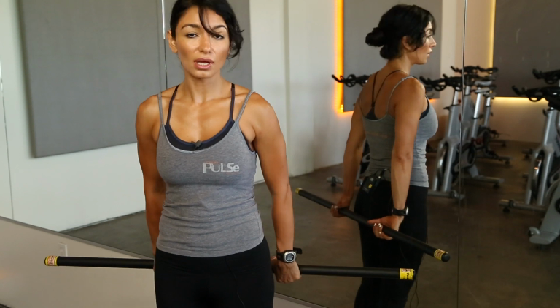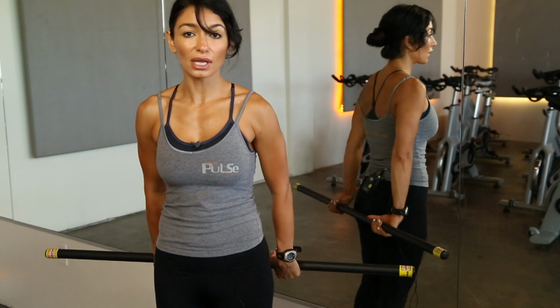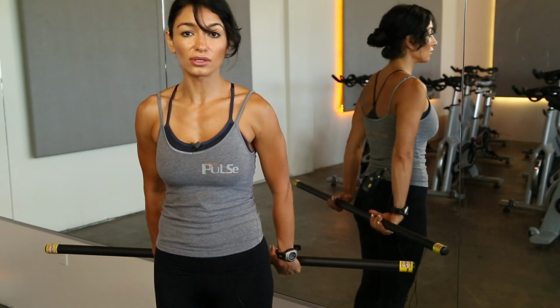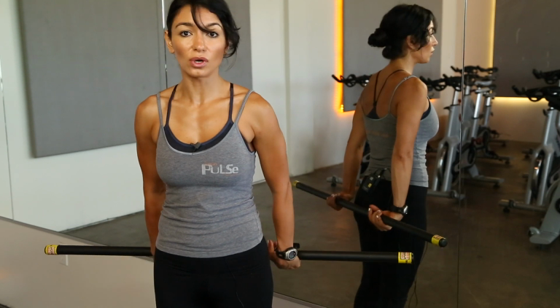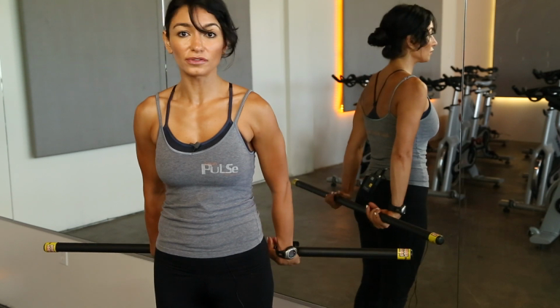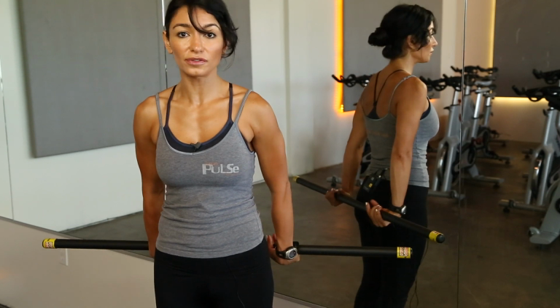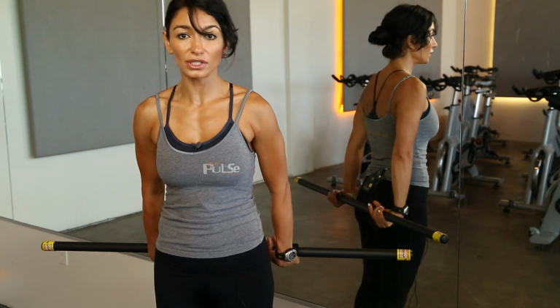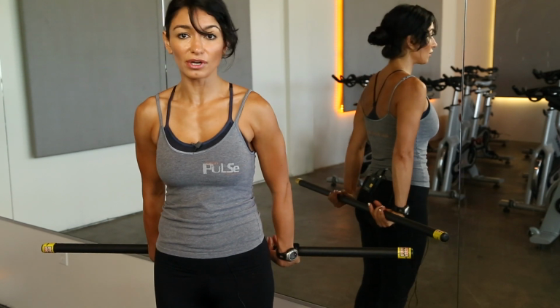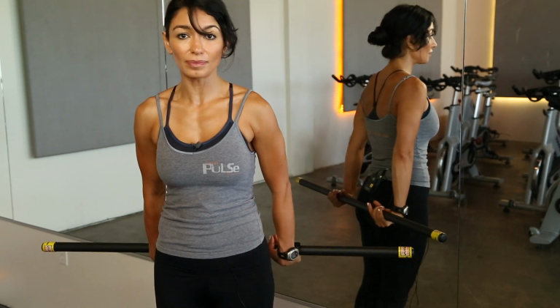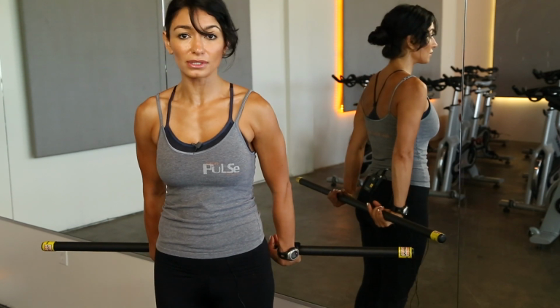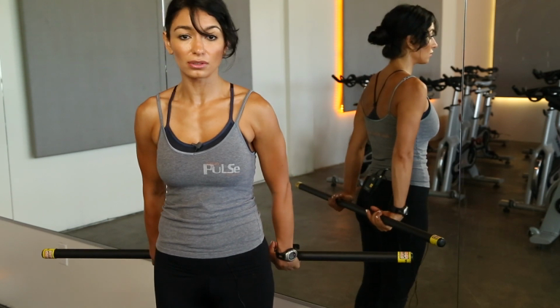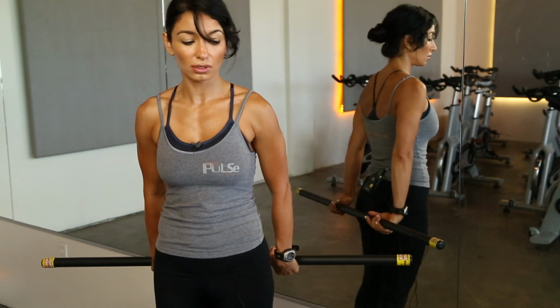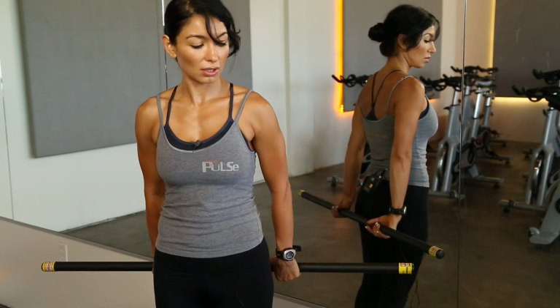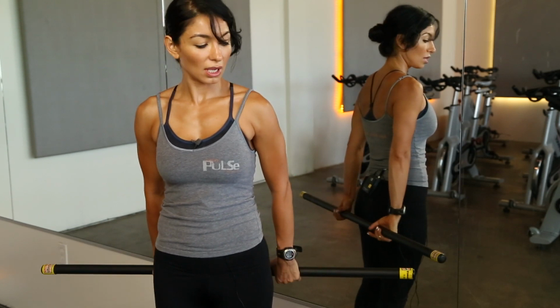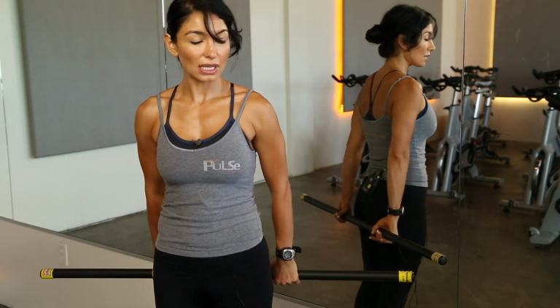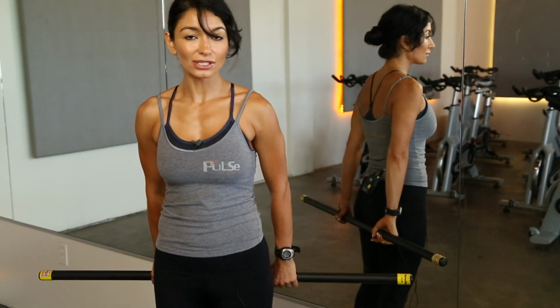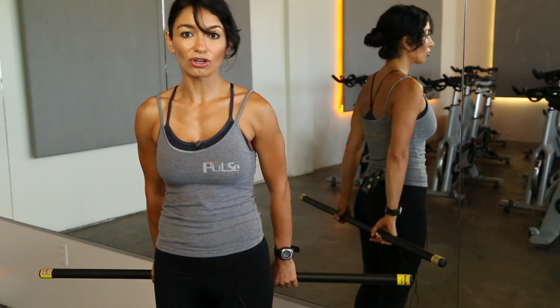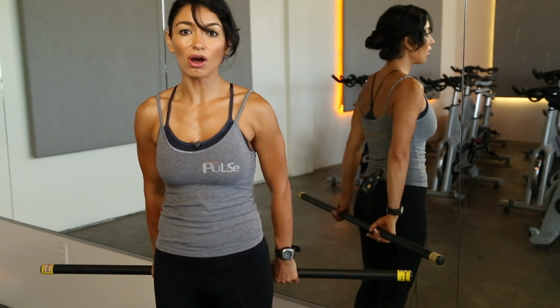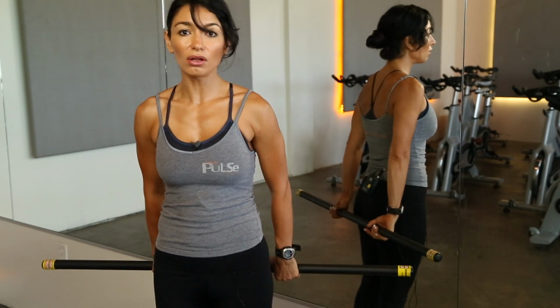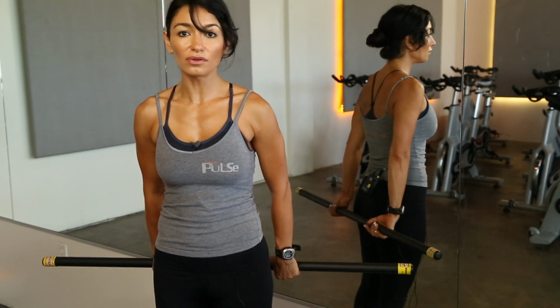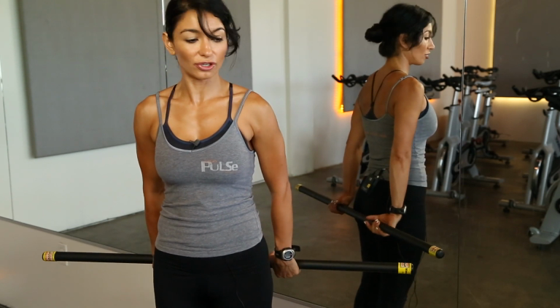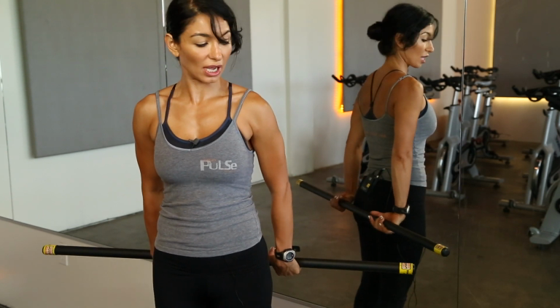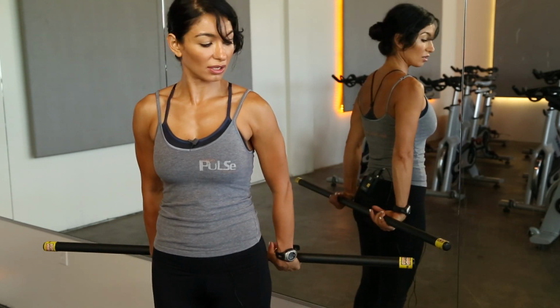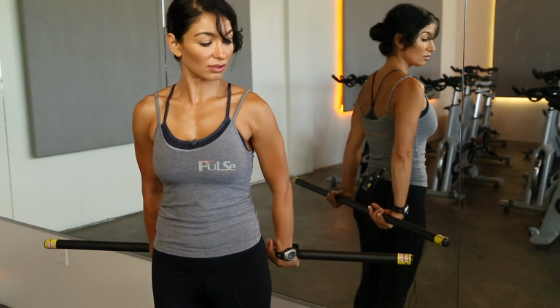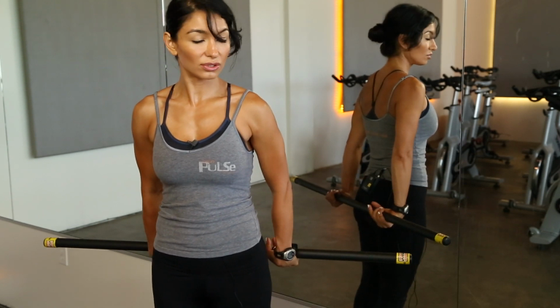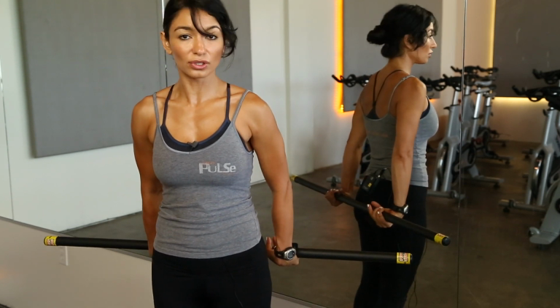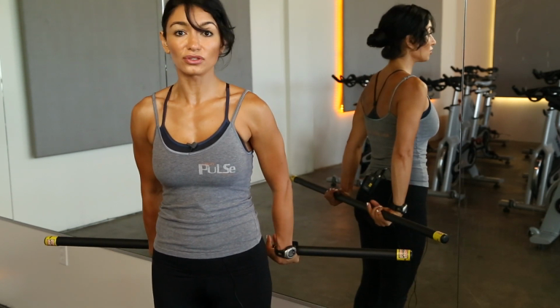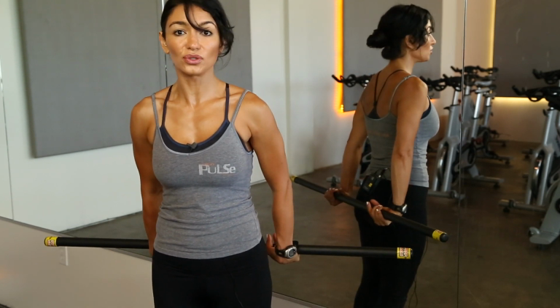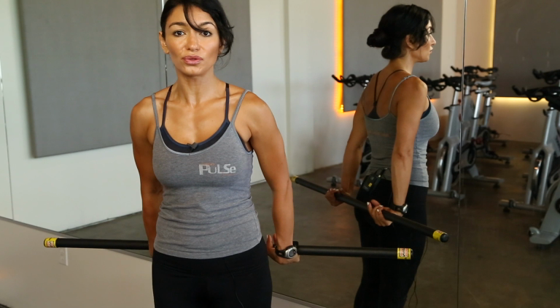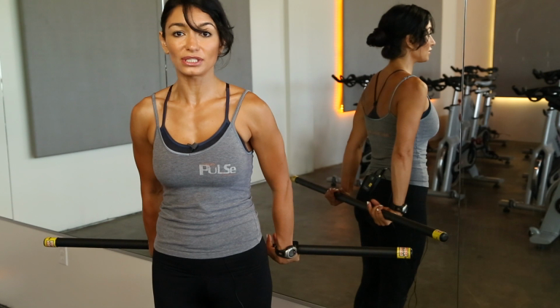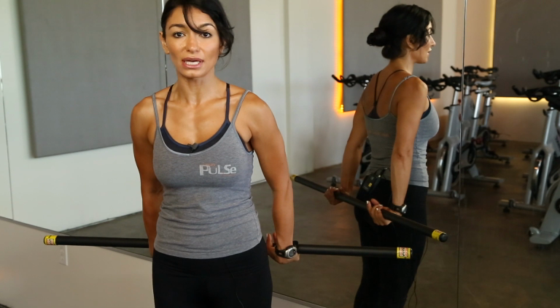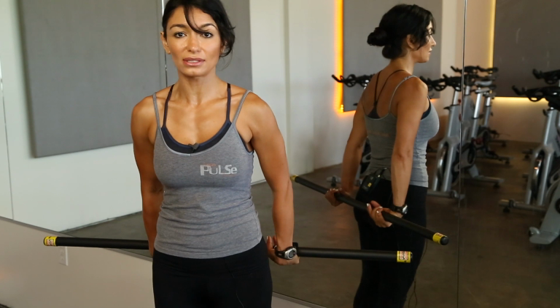Again, 12 to 15 reps, then start all over again, doing two to three sets.